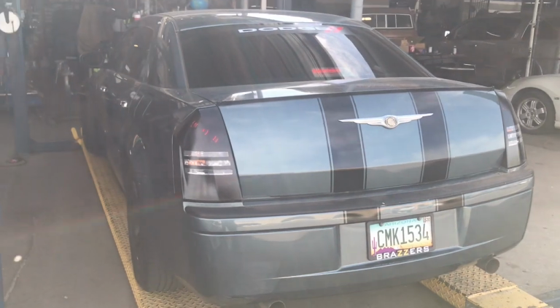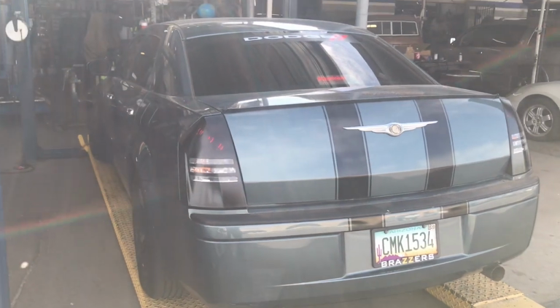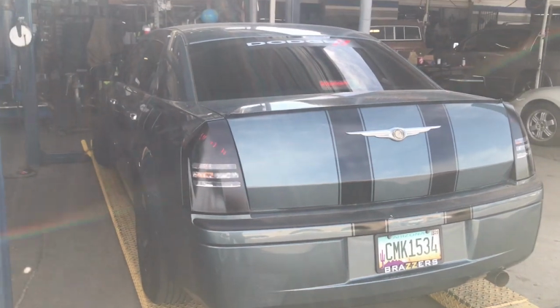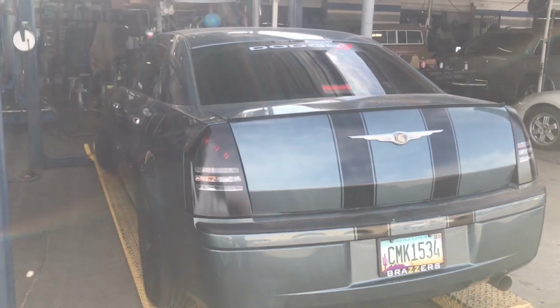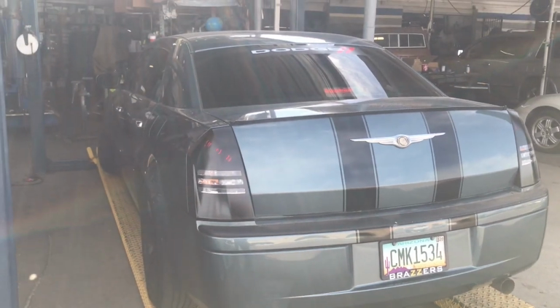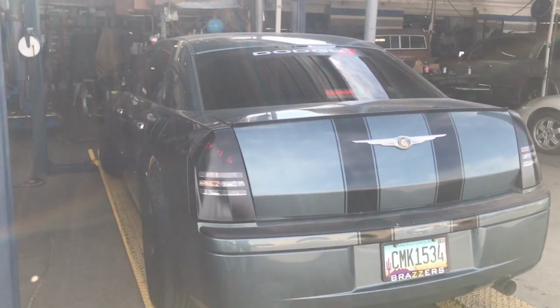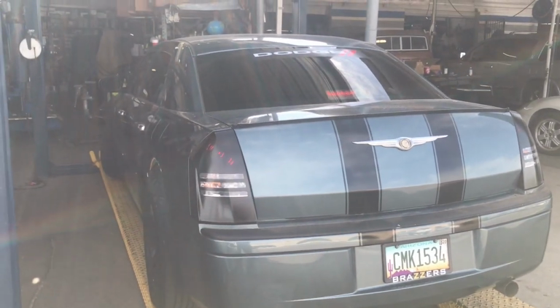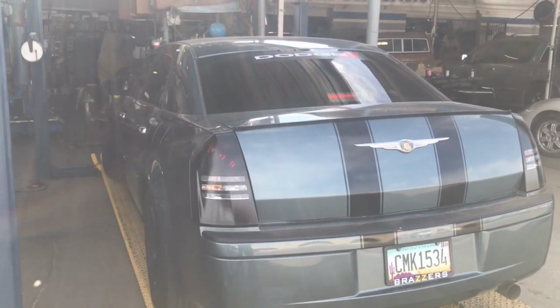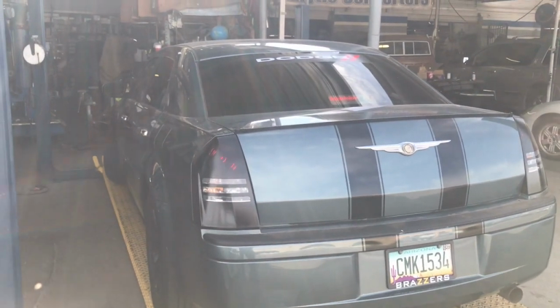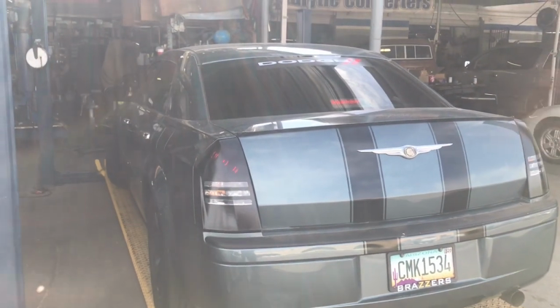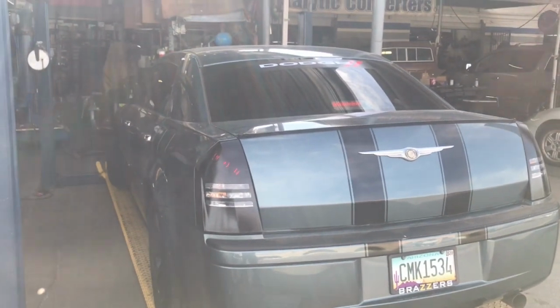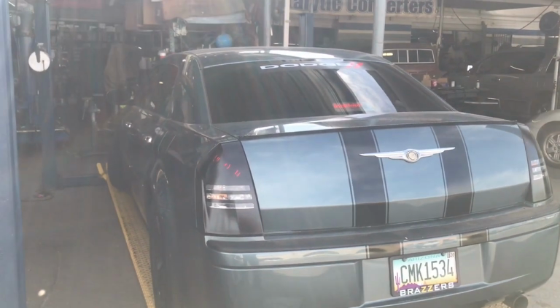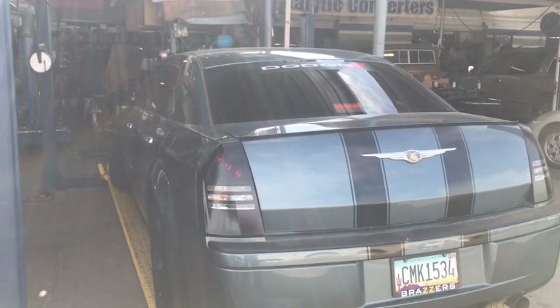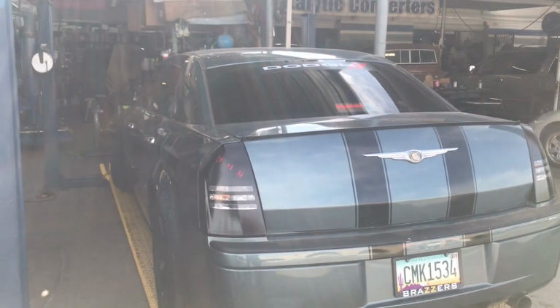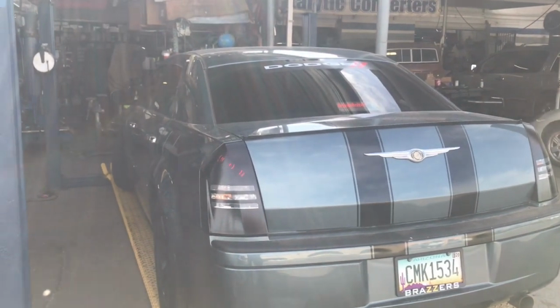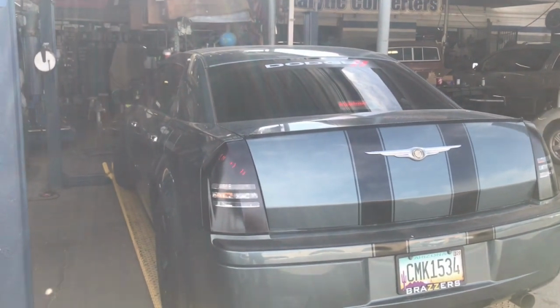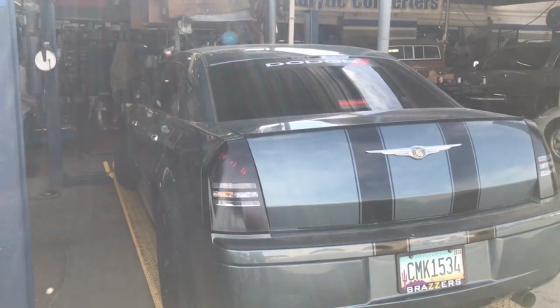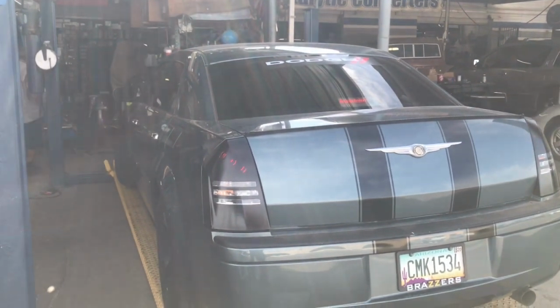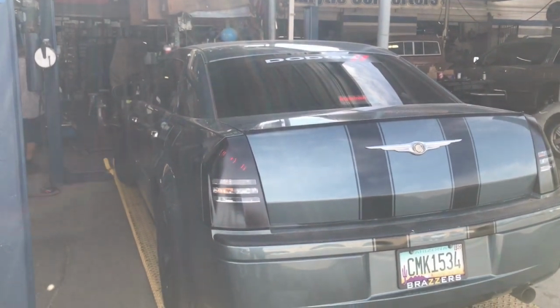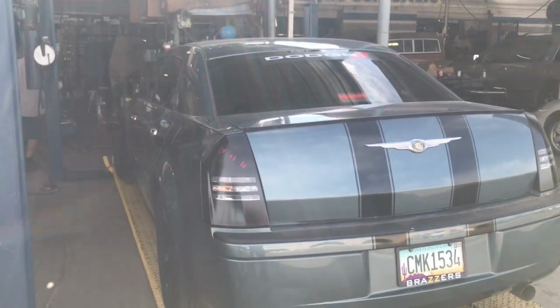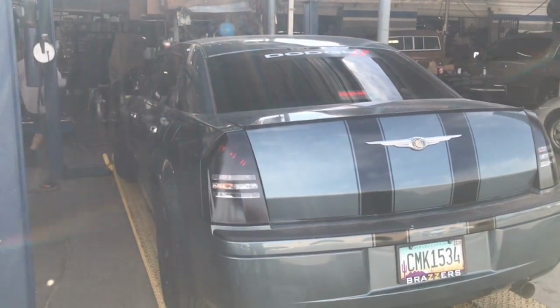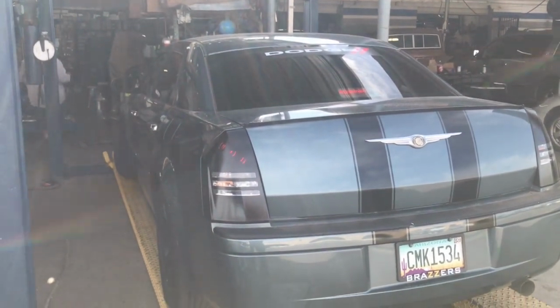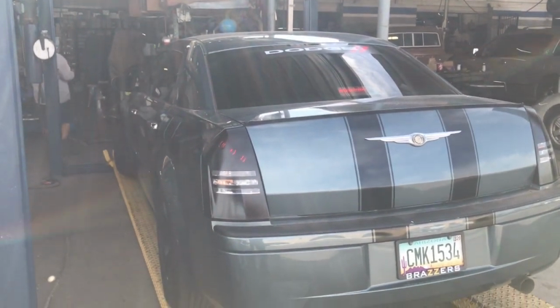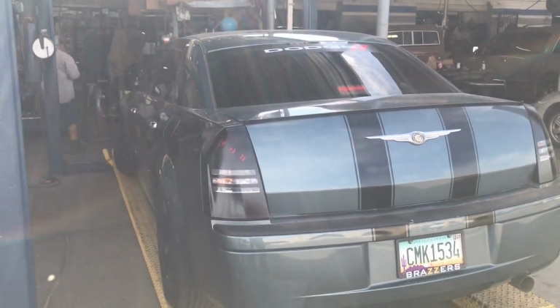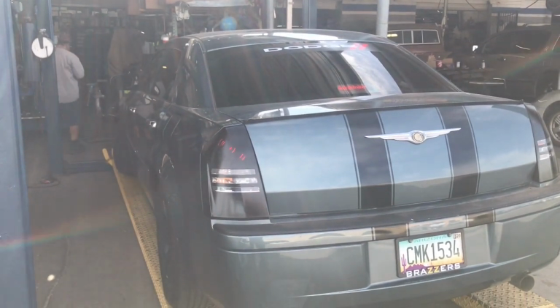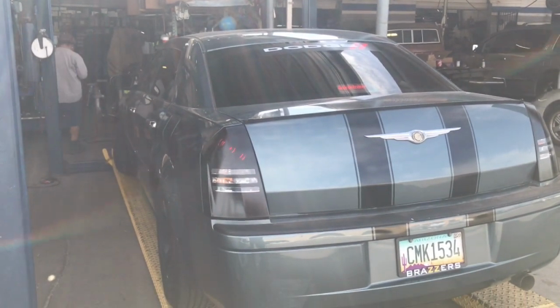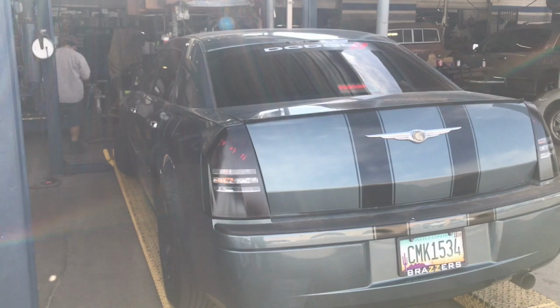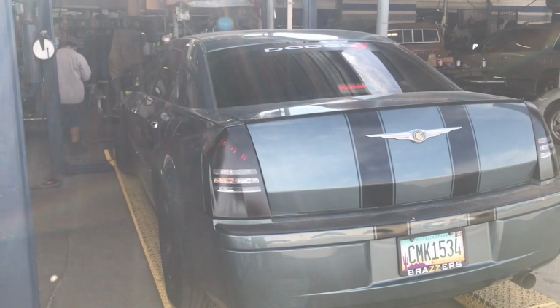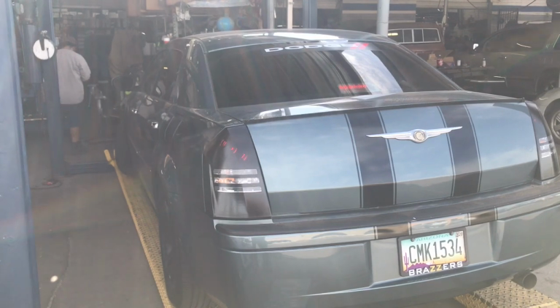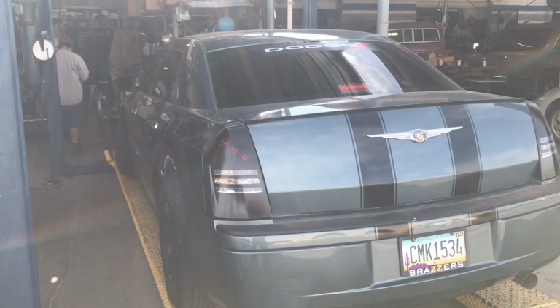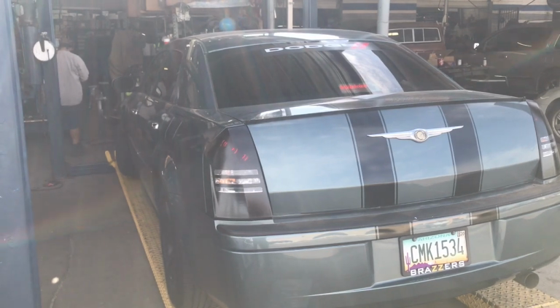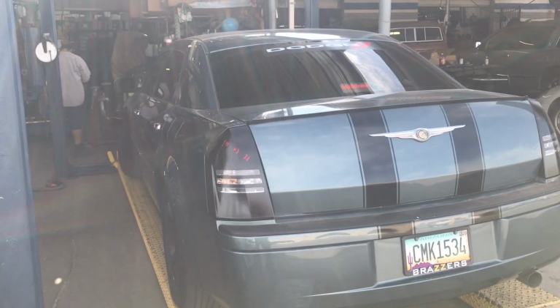Hi, I've got a Chrysler 300 Hemi, all 3 inch pipe, no cats, no nothing — straight 3 inch piping.